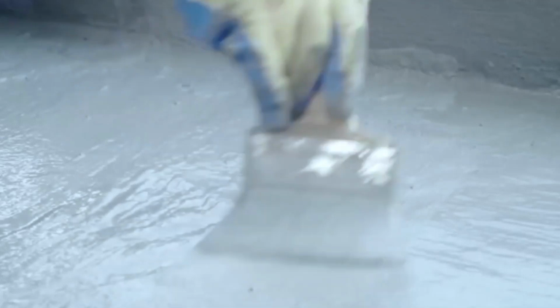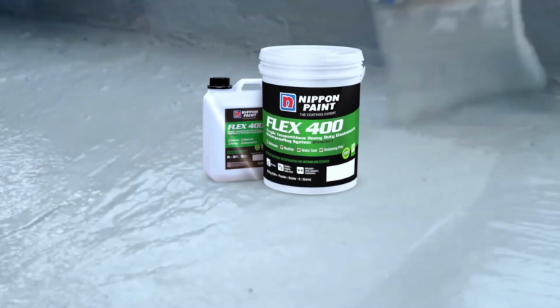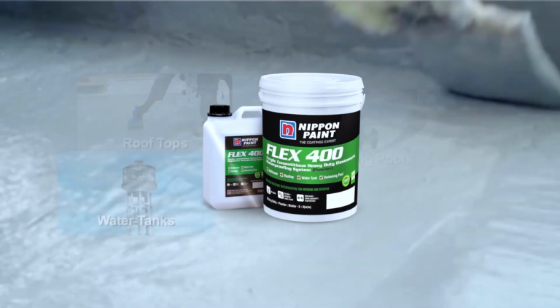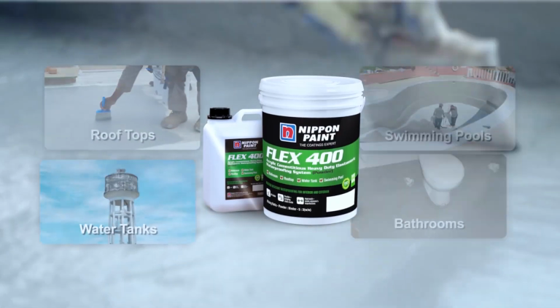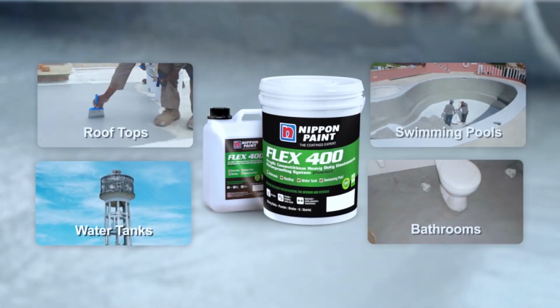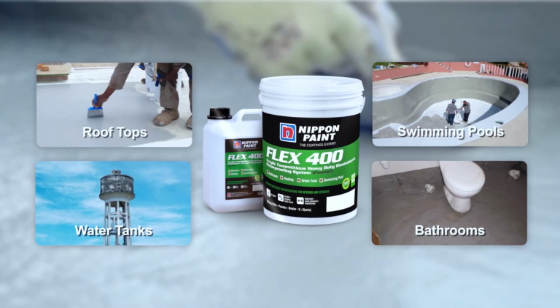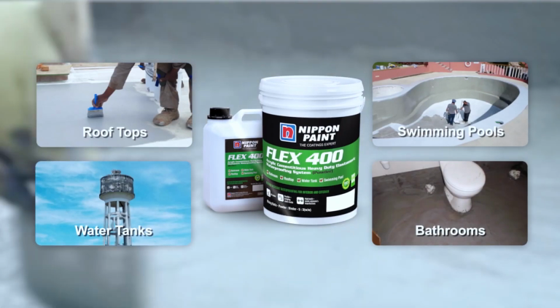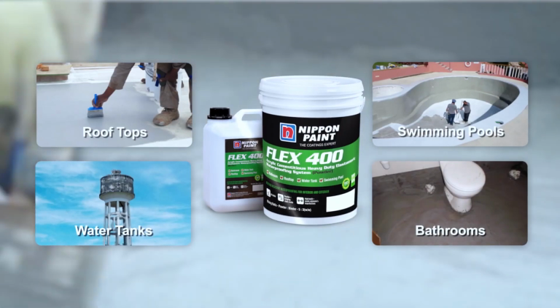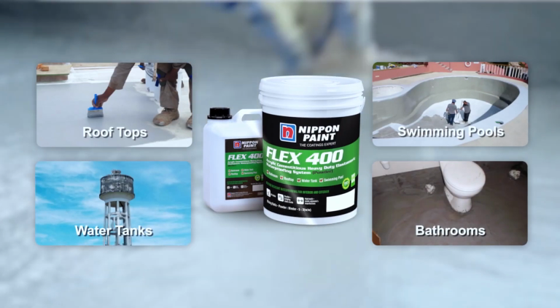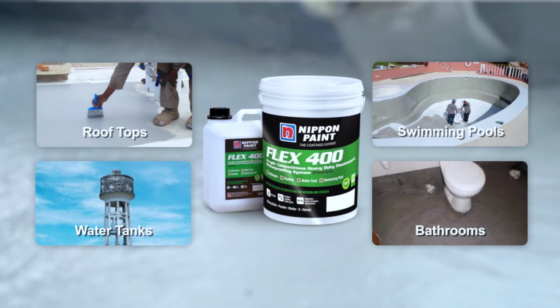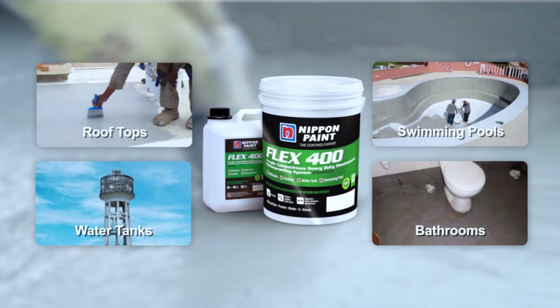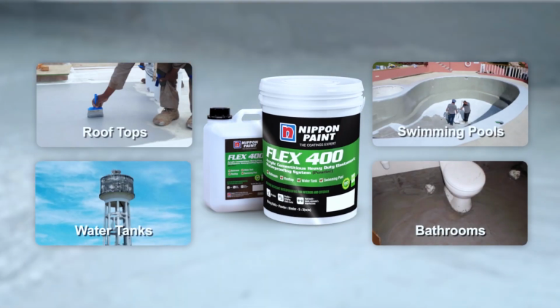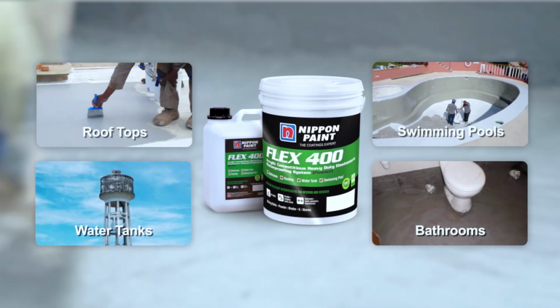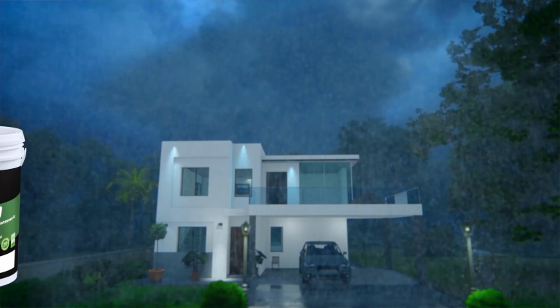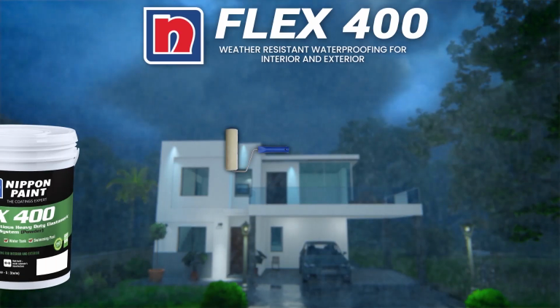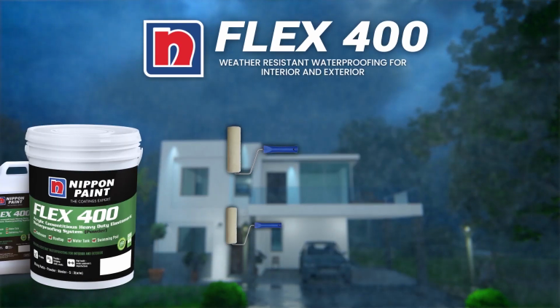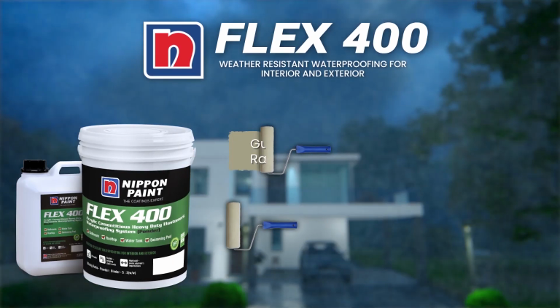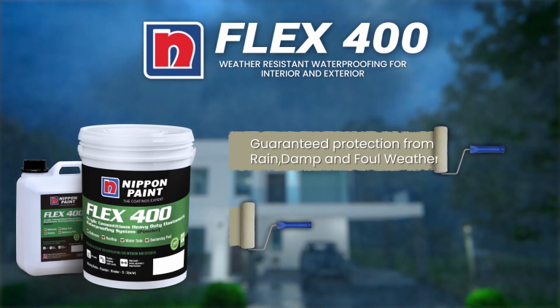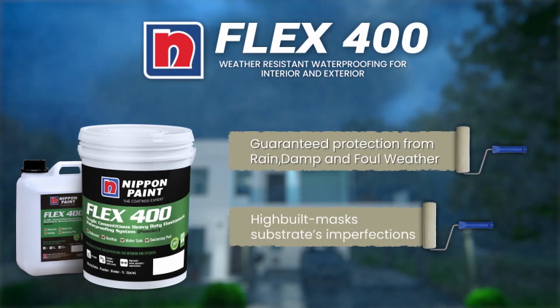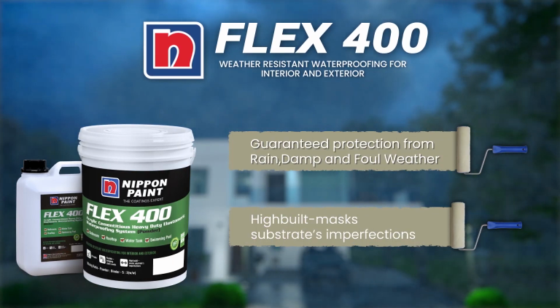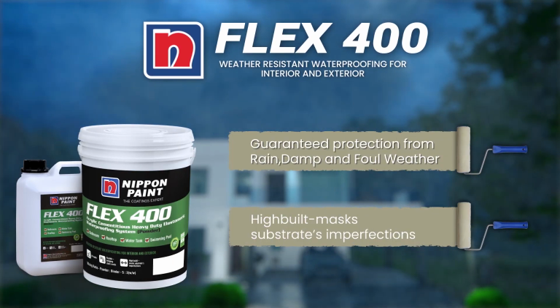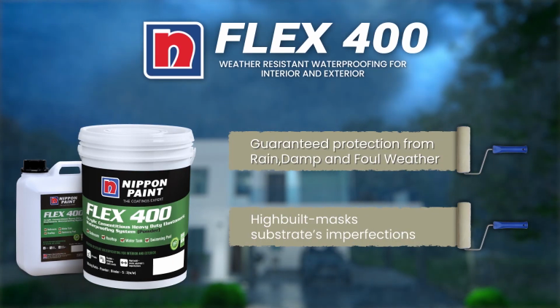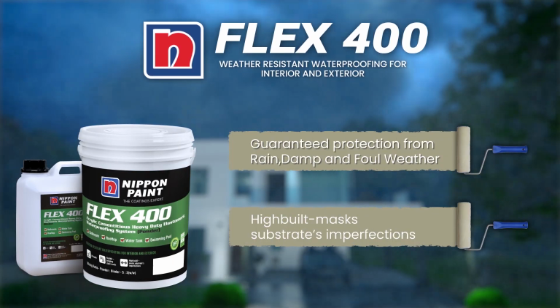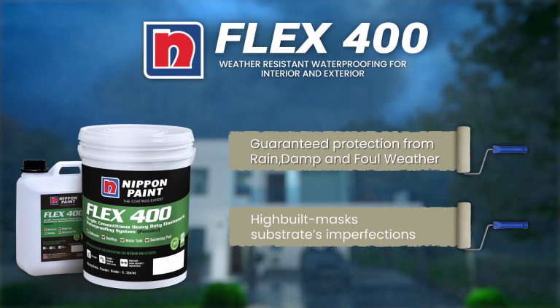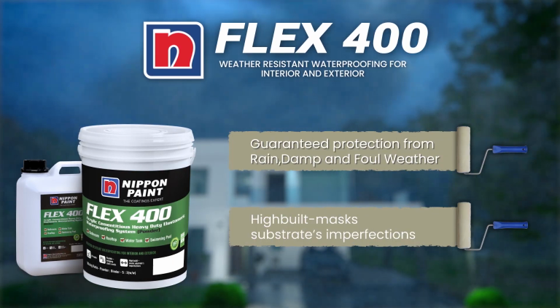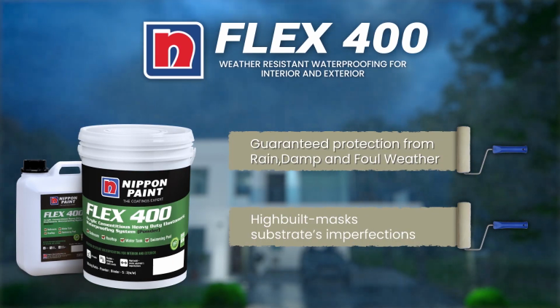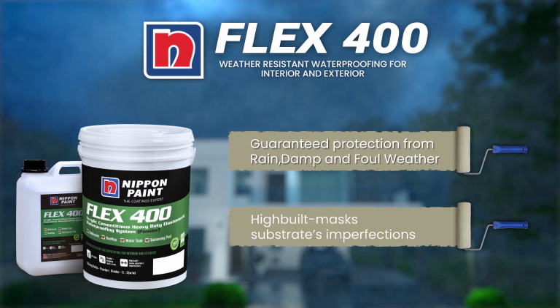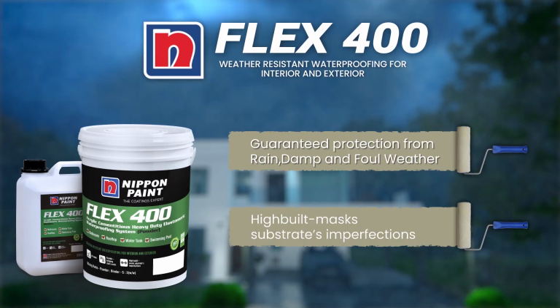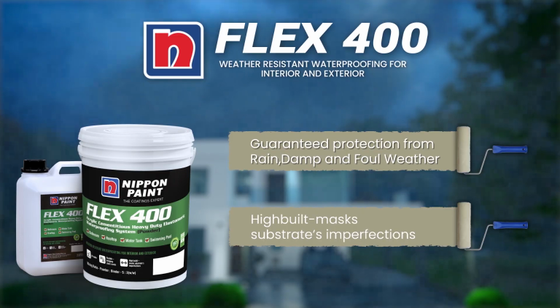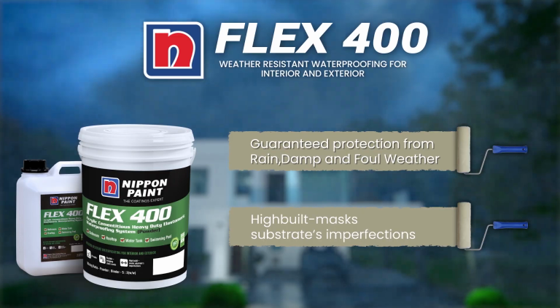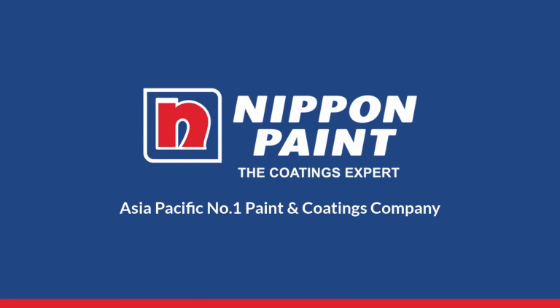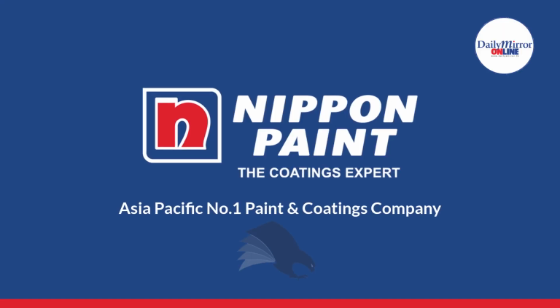Nippon Paint Flex 400 waterproofs concrete permanently and effectively, from Nippon Paint.